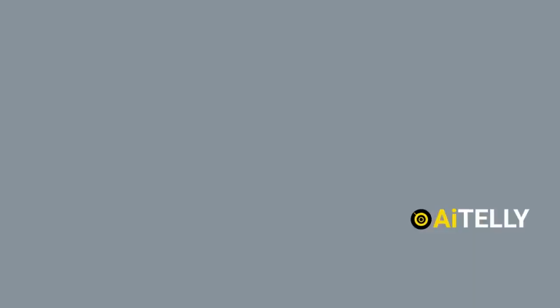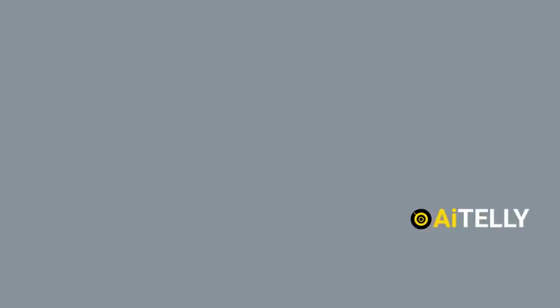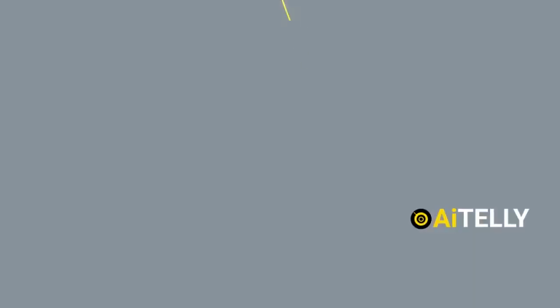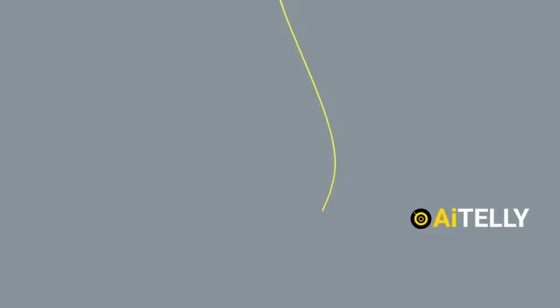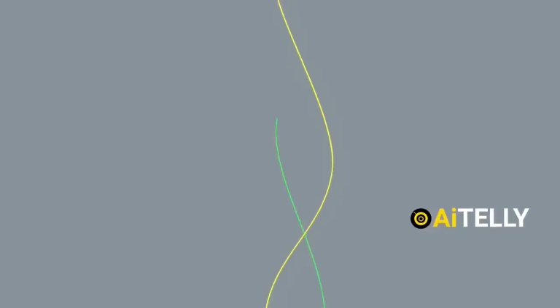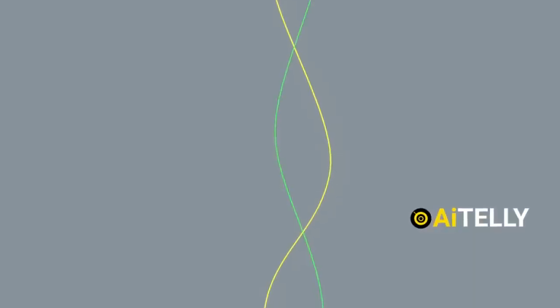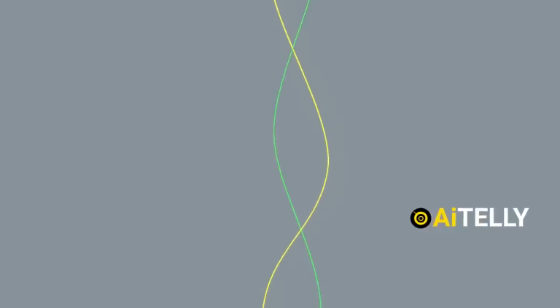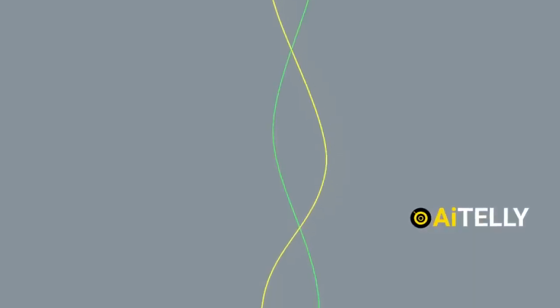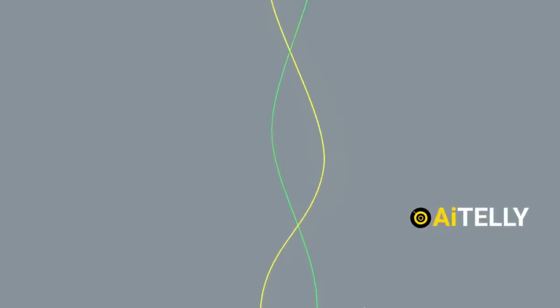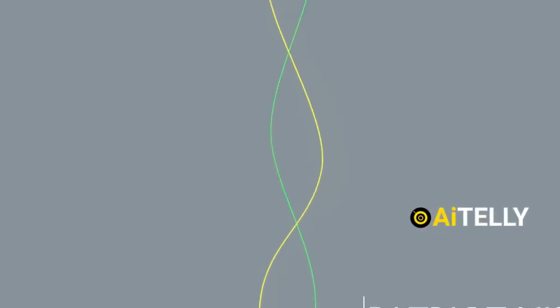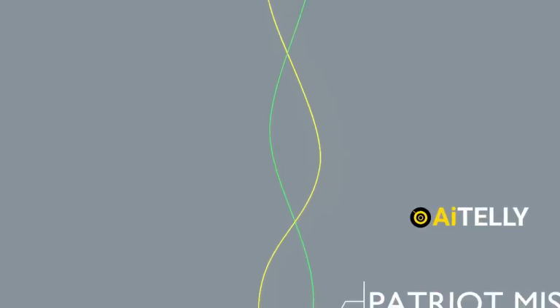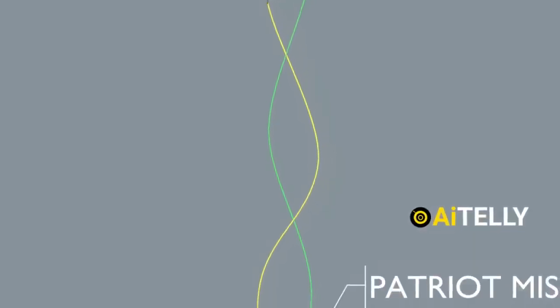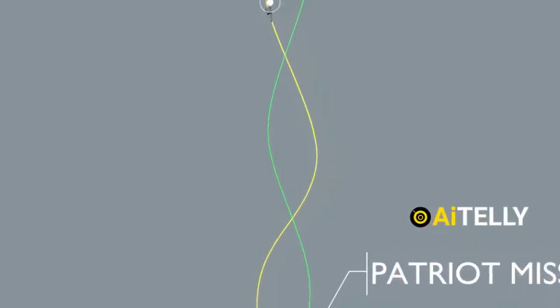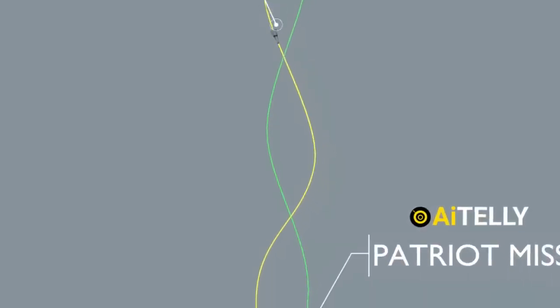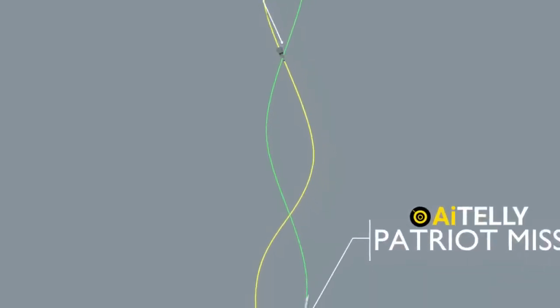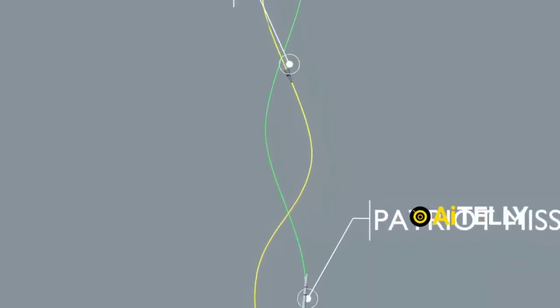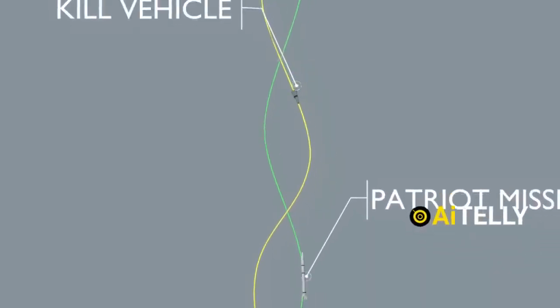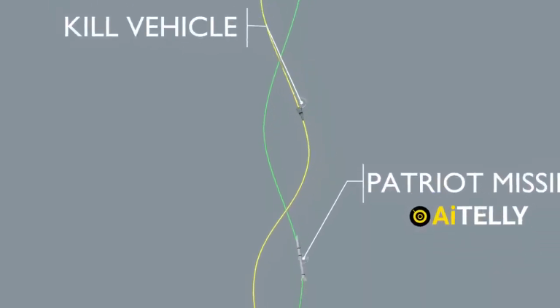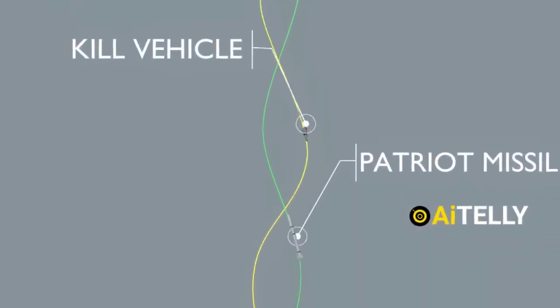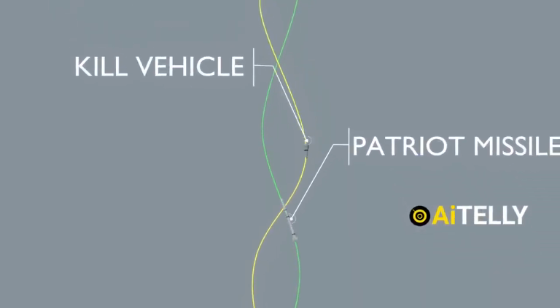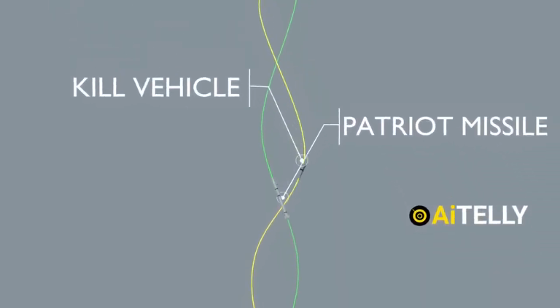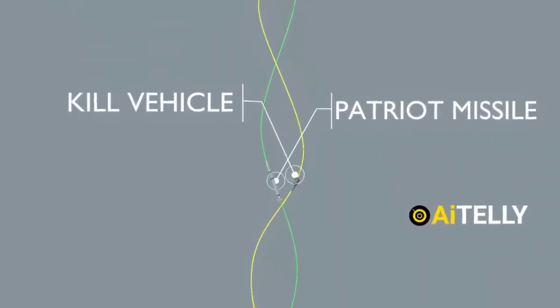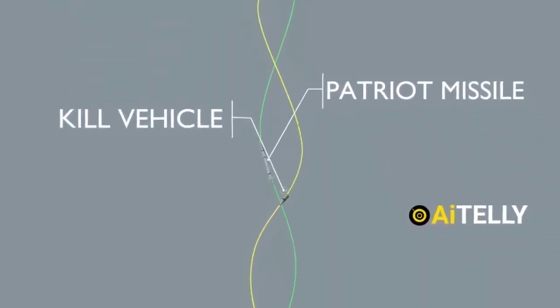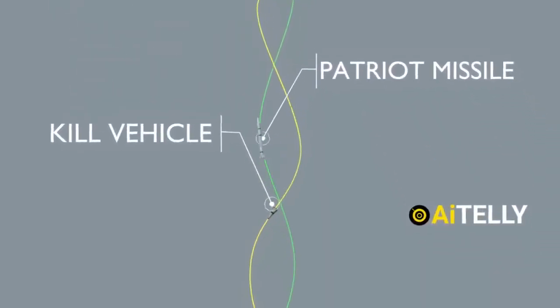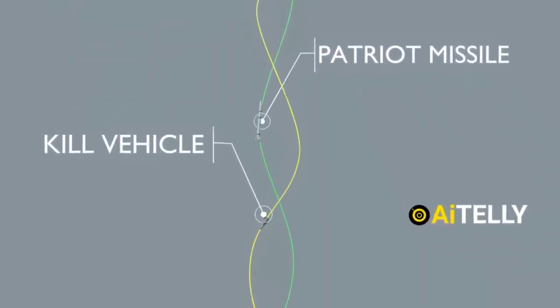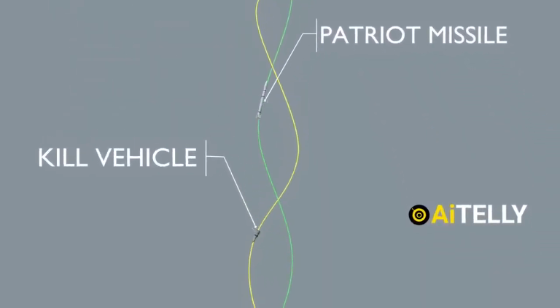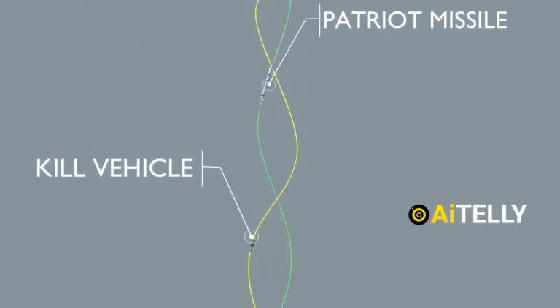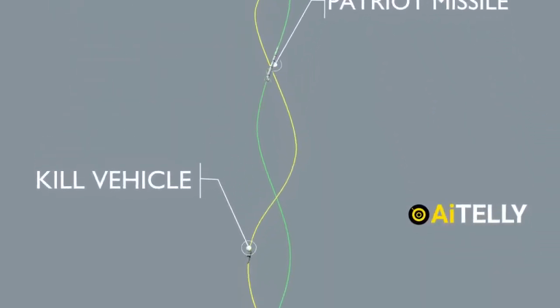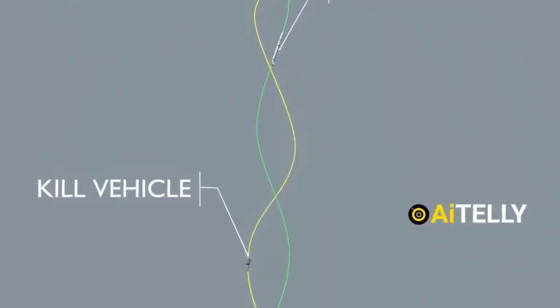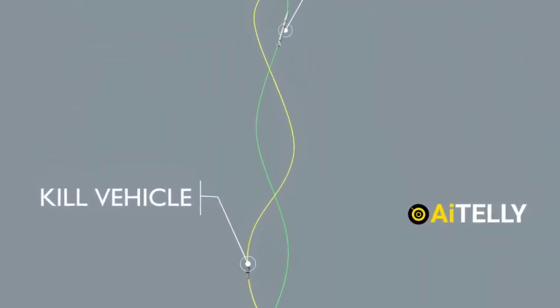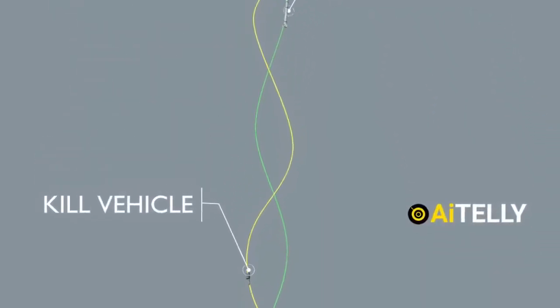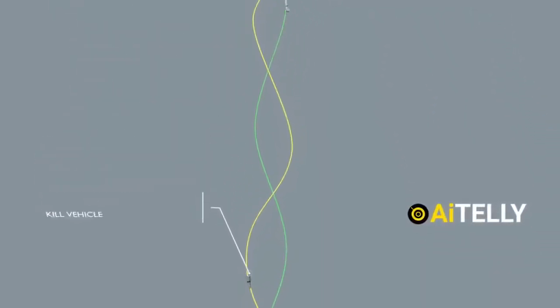It can change directions, making it almost impossible for the Patriot missile to intercept its target — all covered in the video ahead.